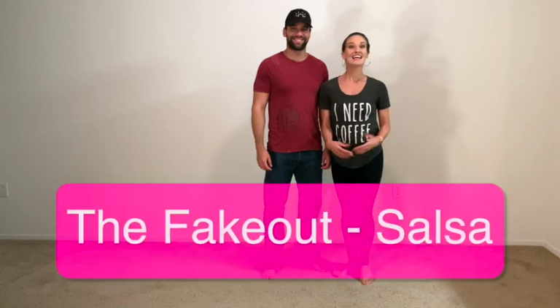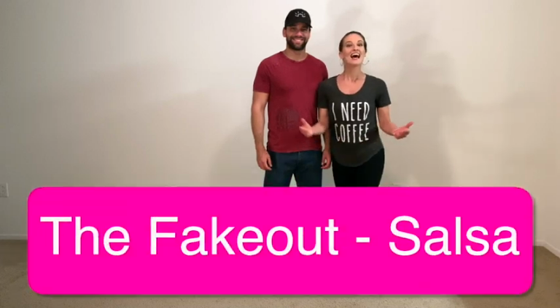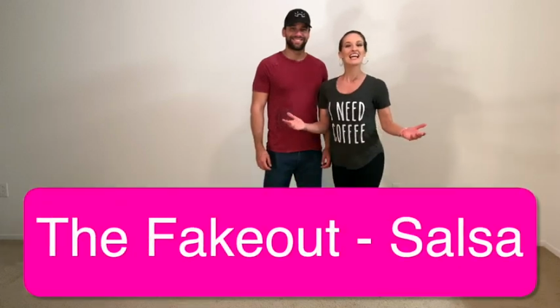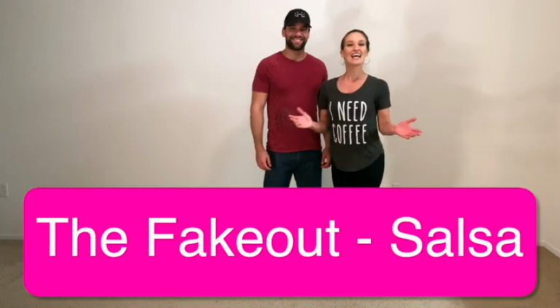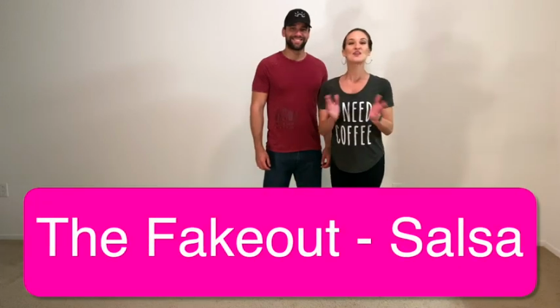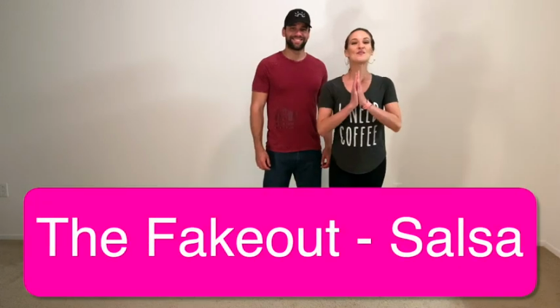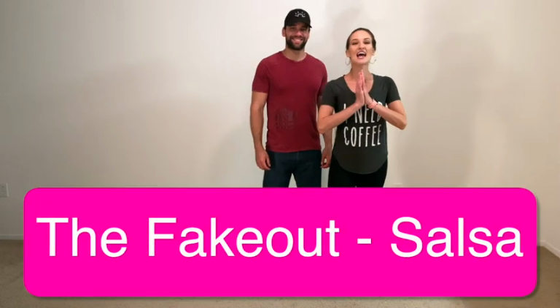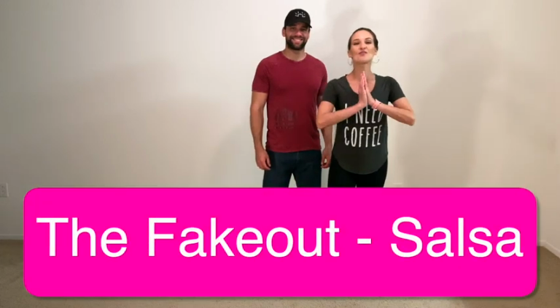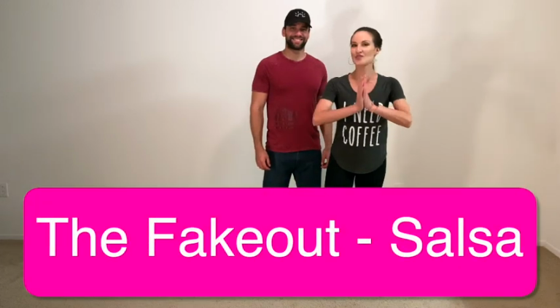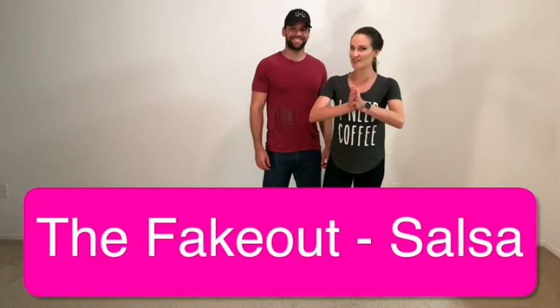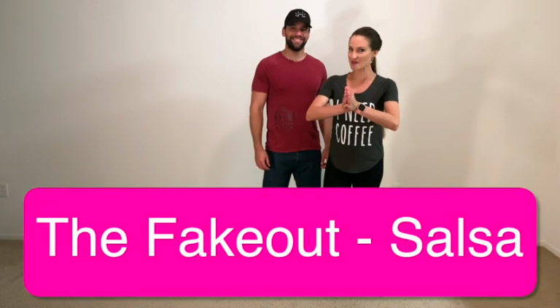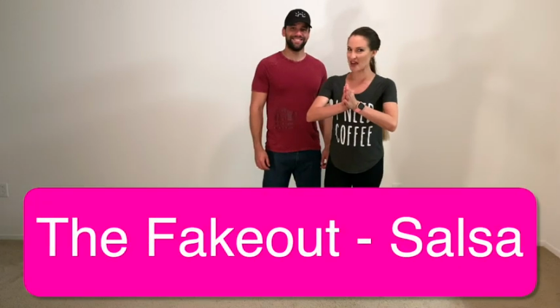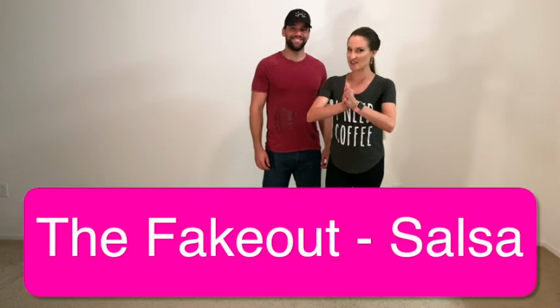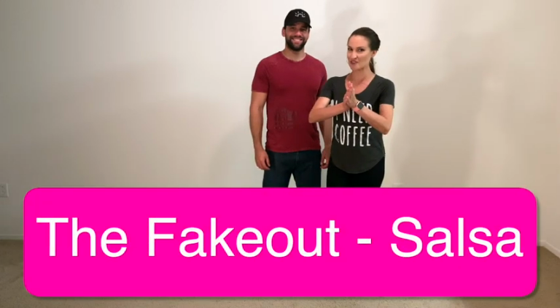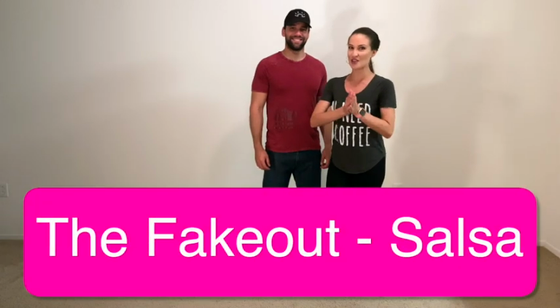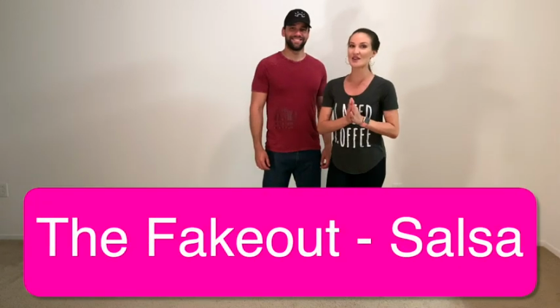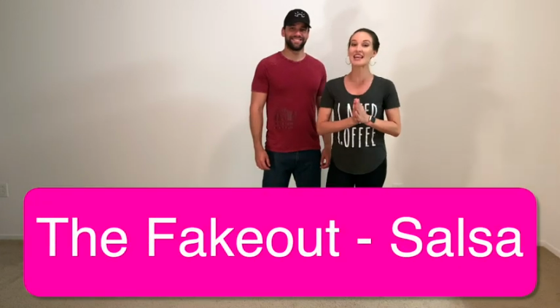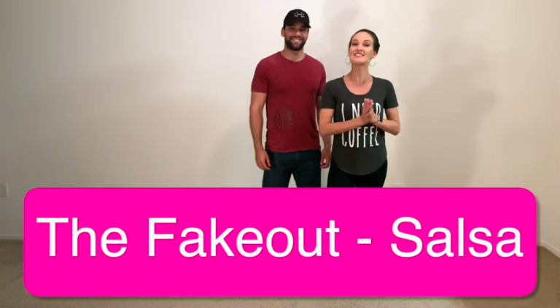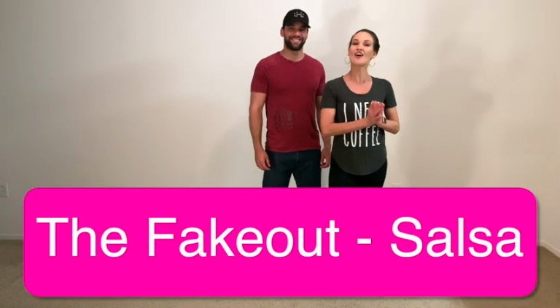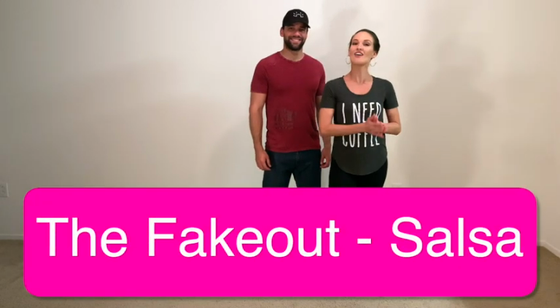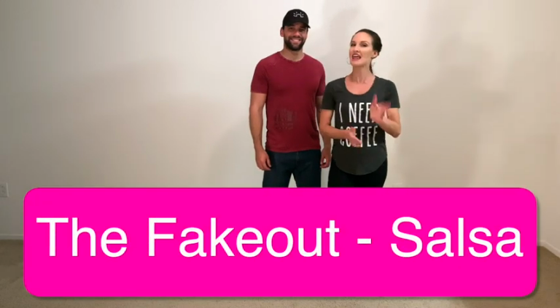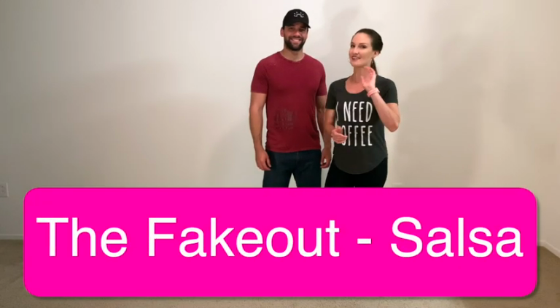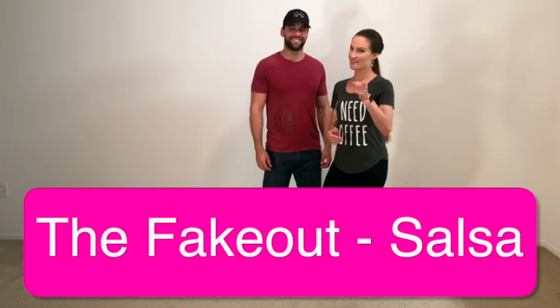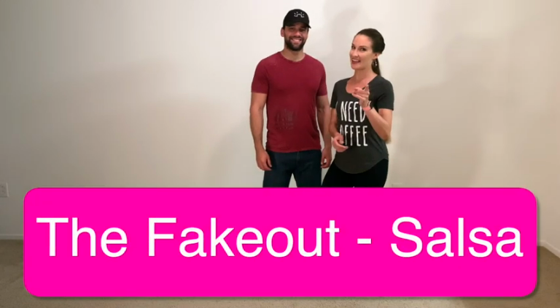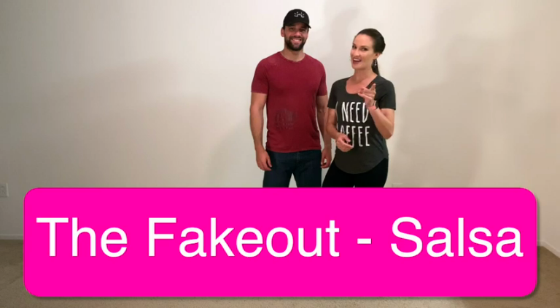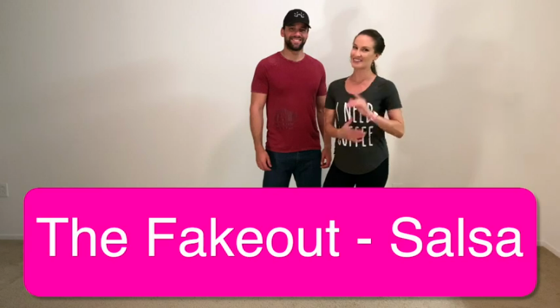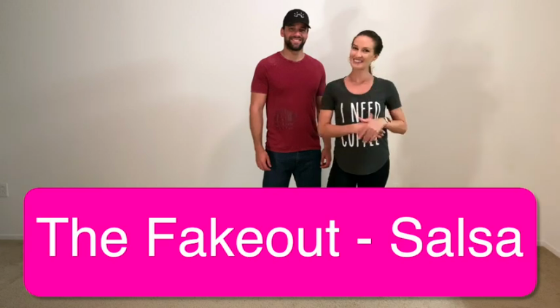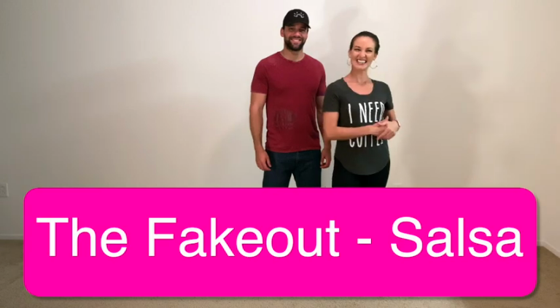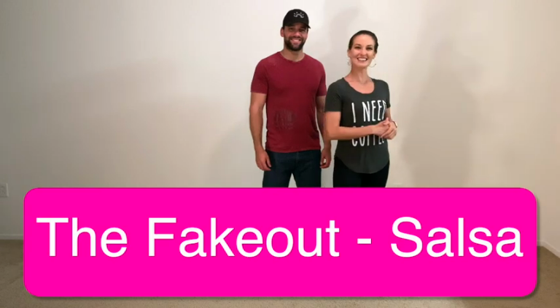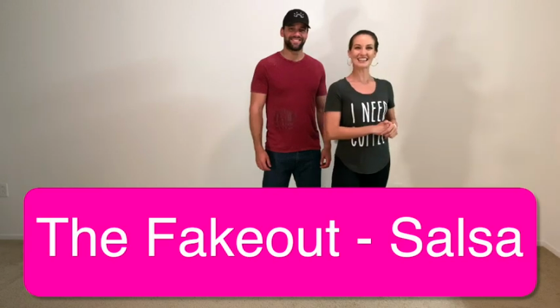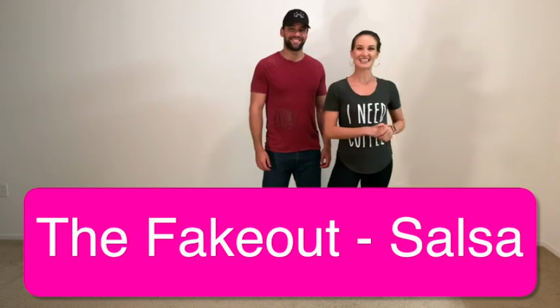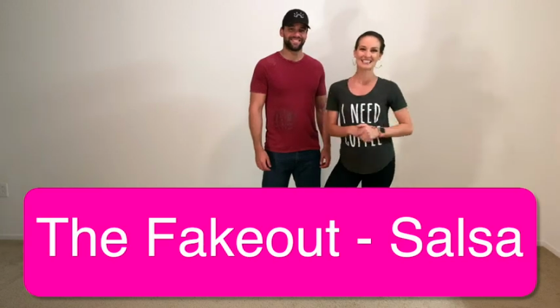Hi guys, we have a really fun pattern for you. It's called the fake out. It looks like this.